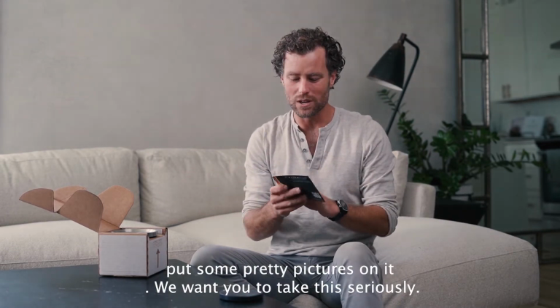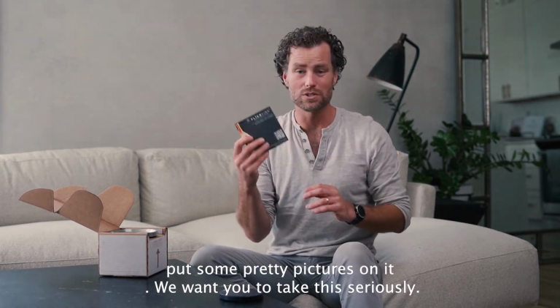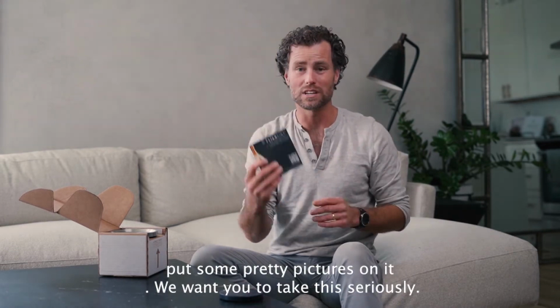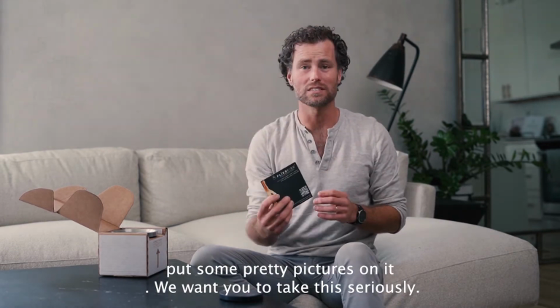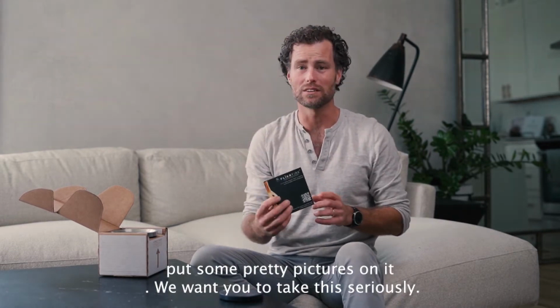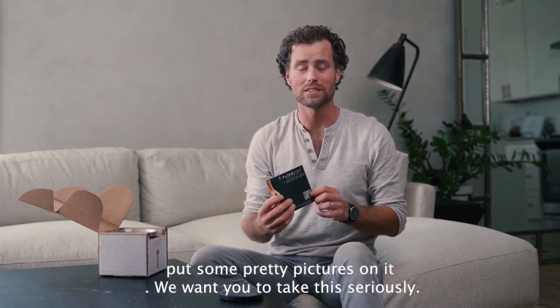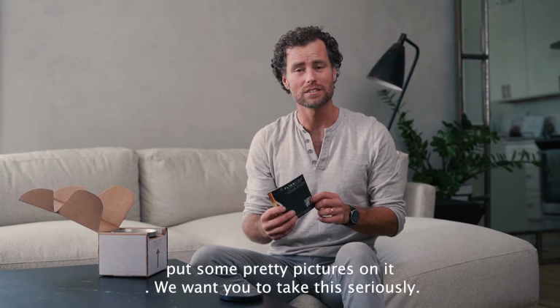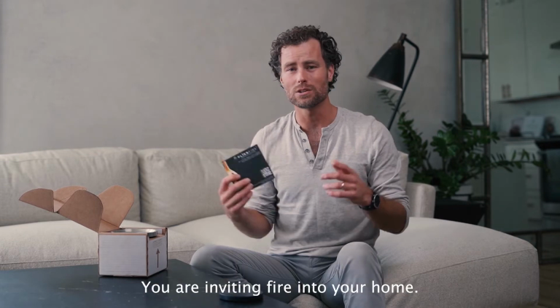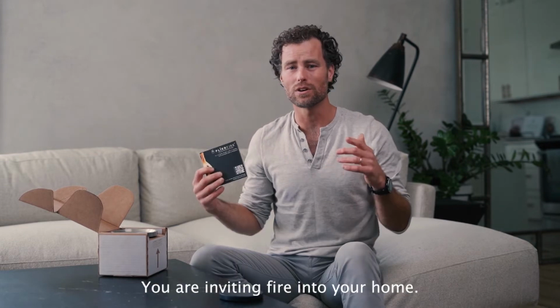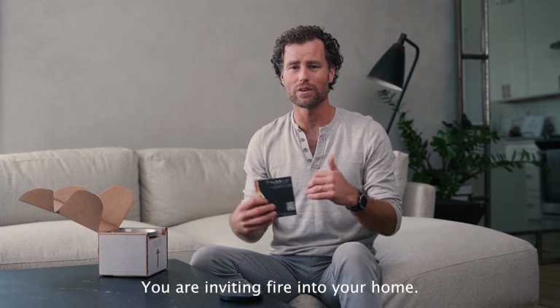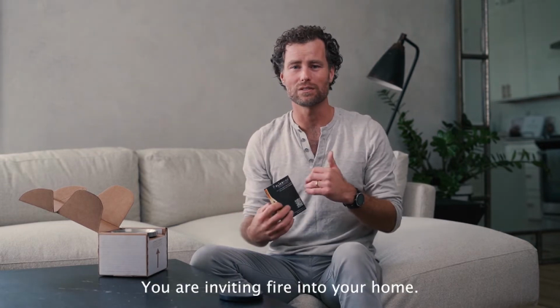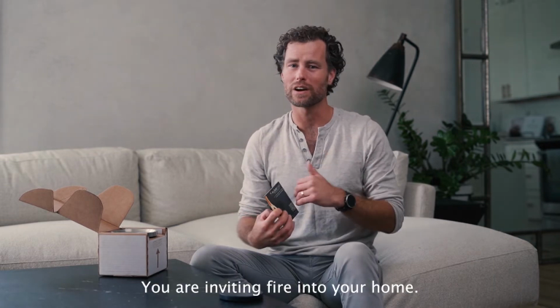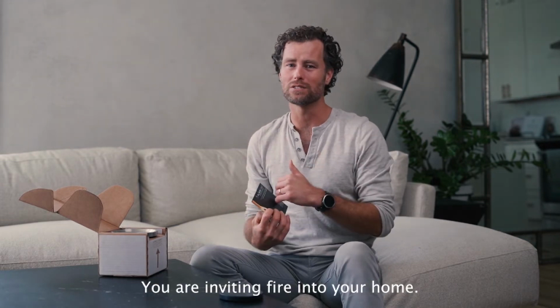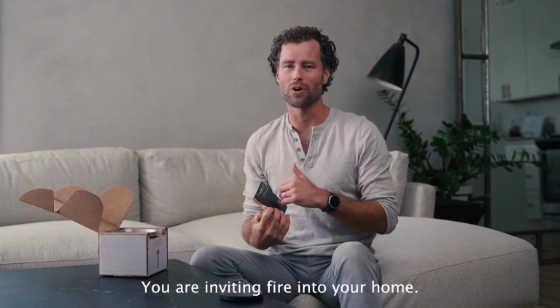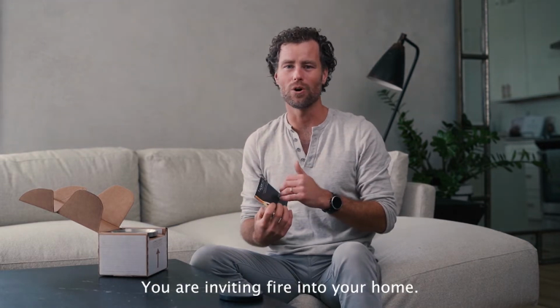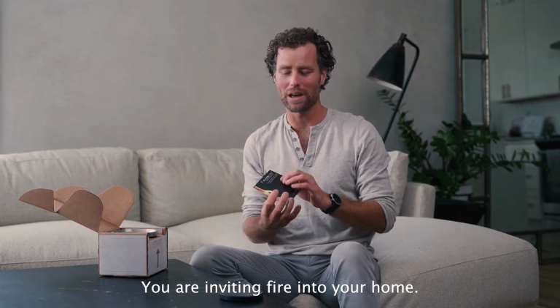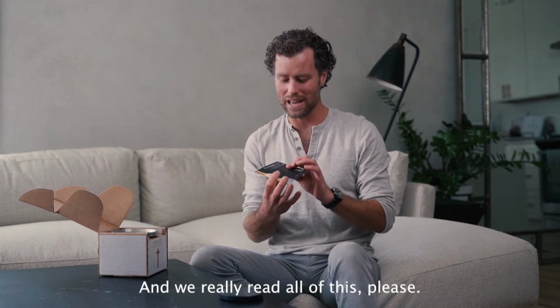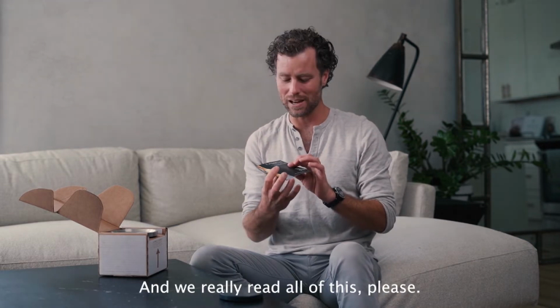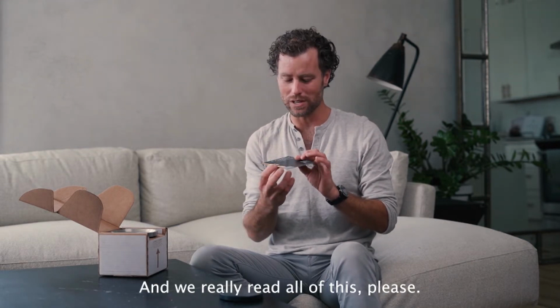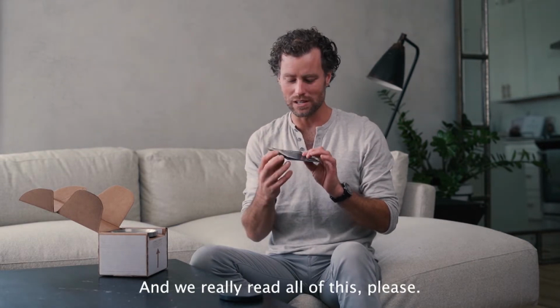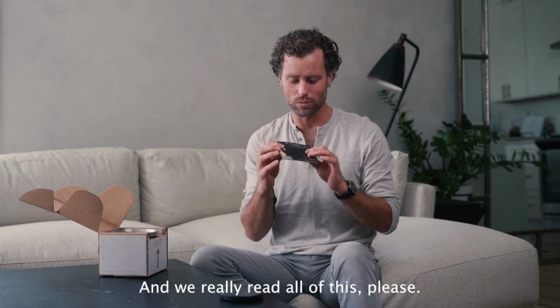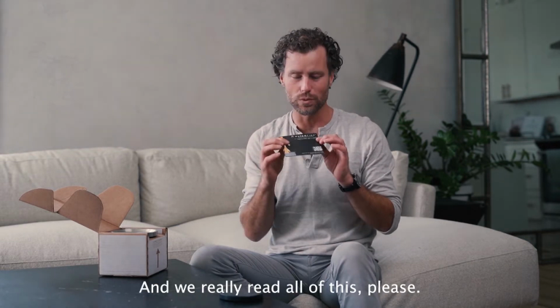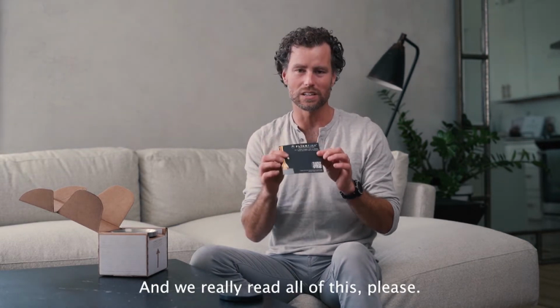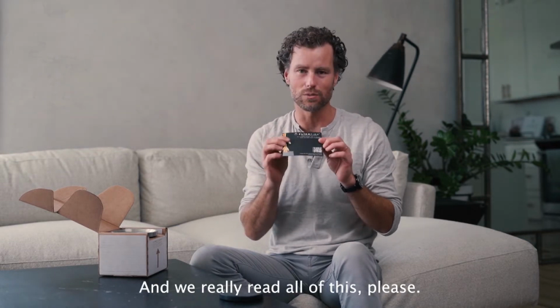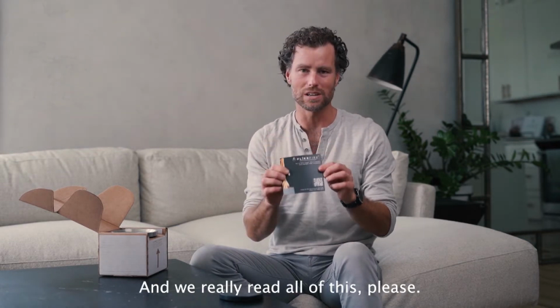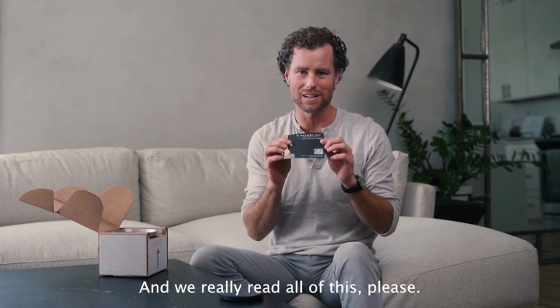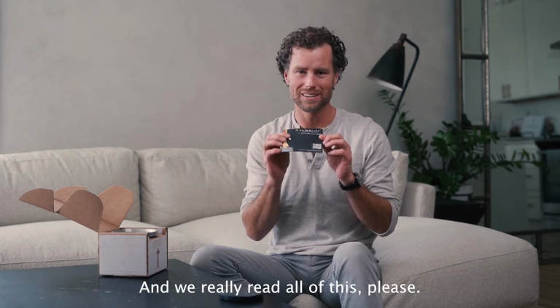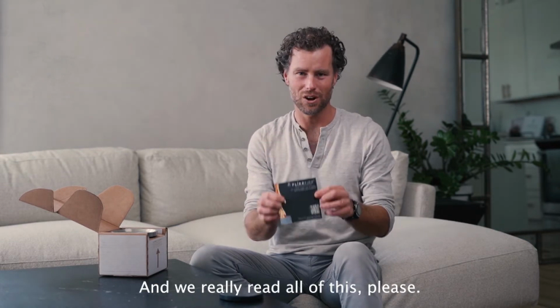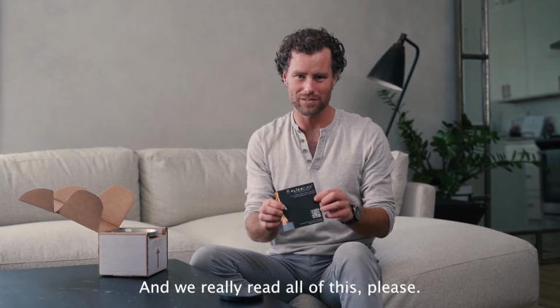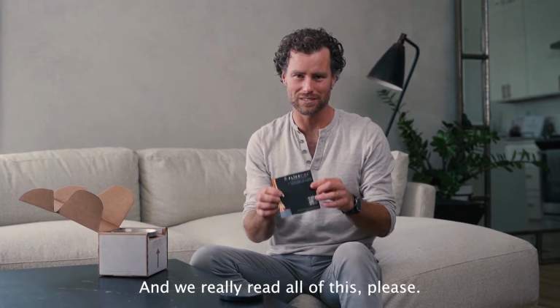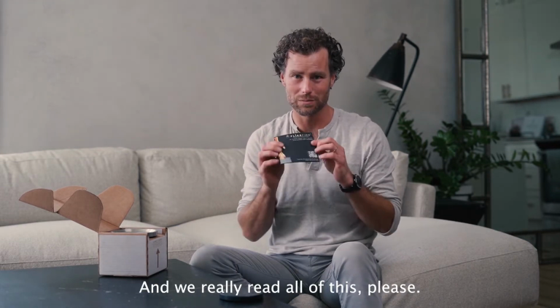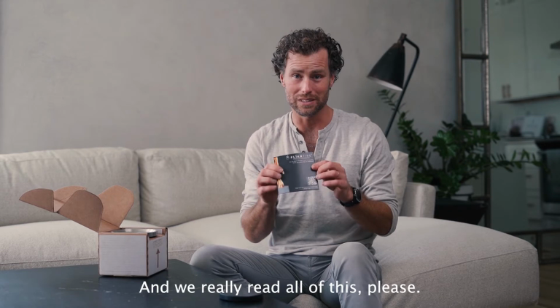We want you to take this seriously — you are inviting fire into your home, and we really want you to read all of this, please.